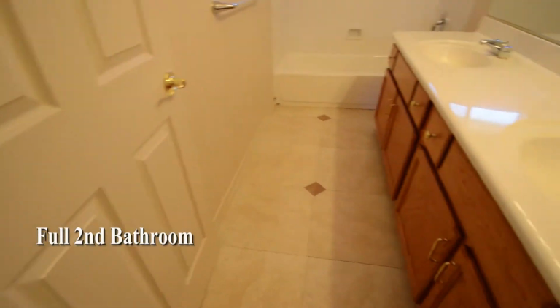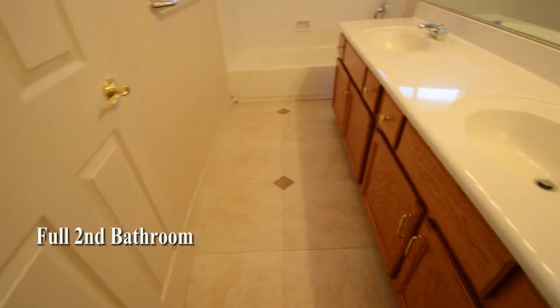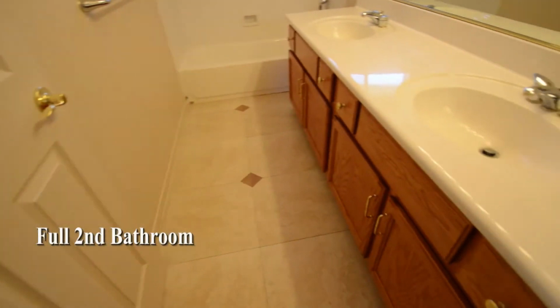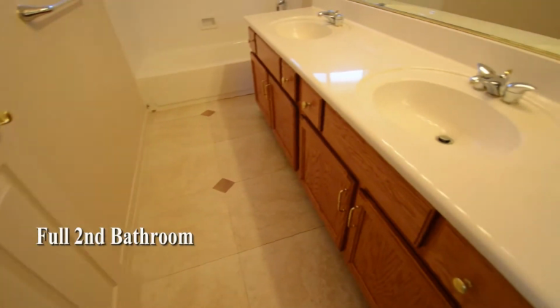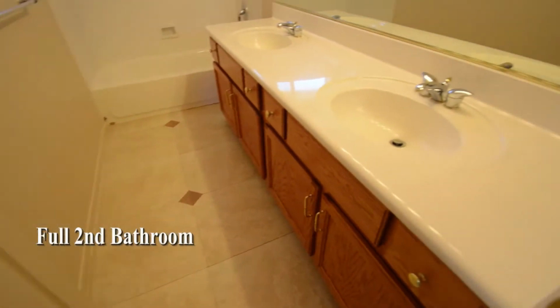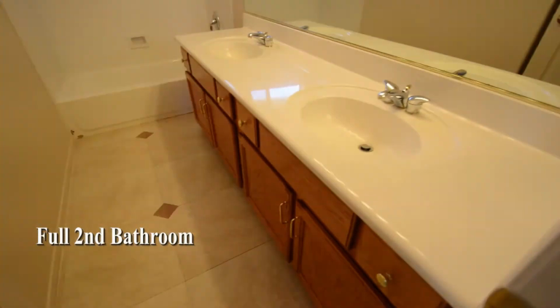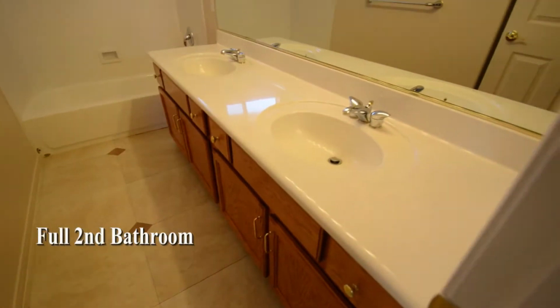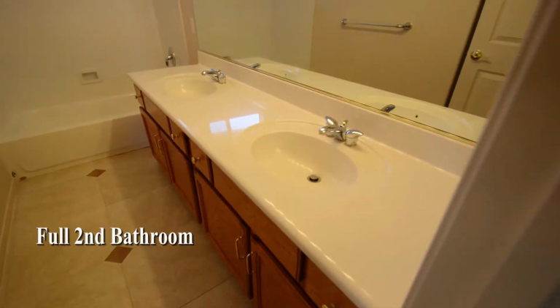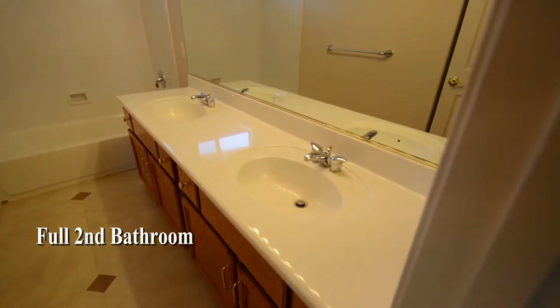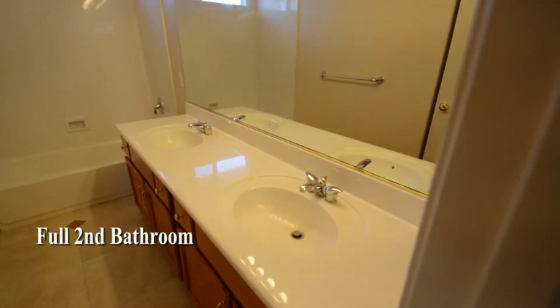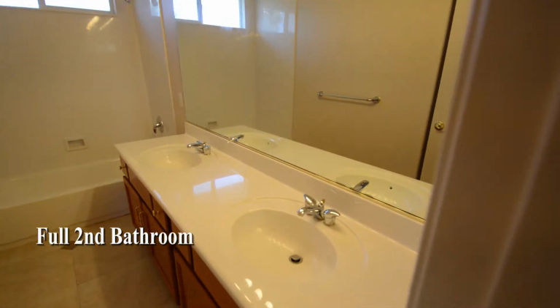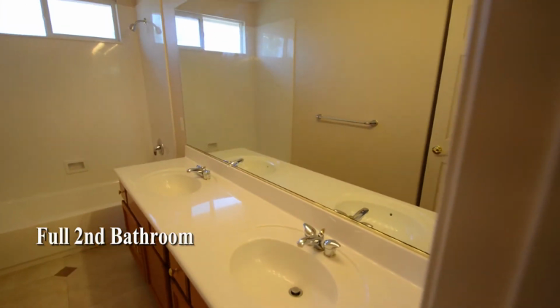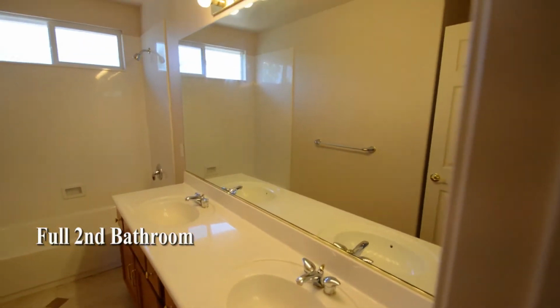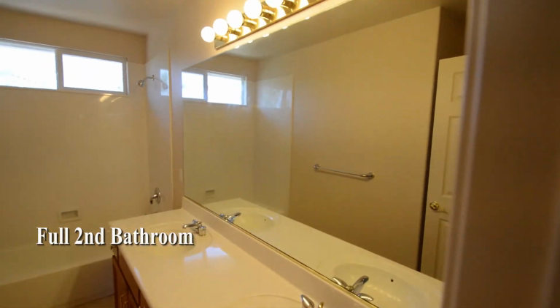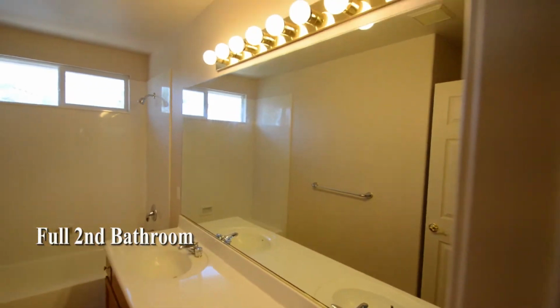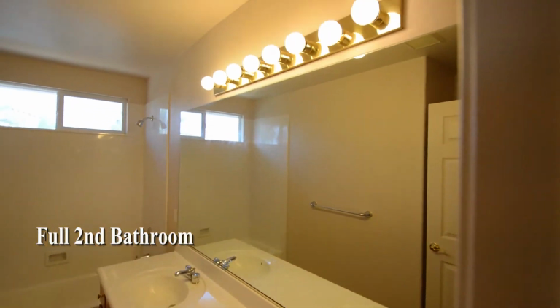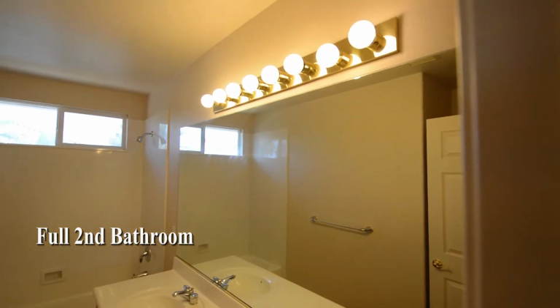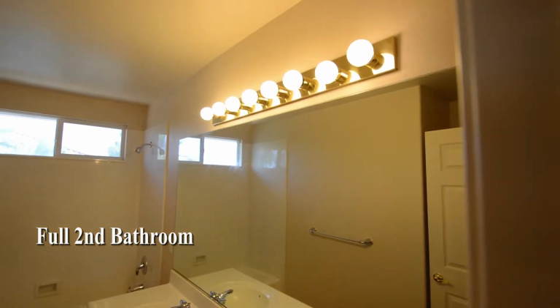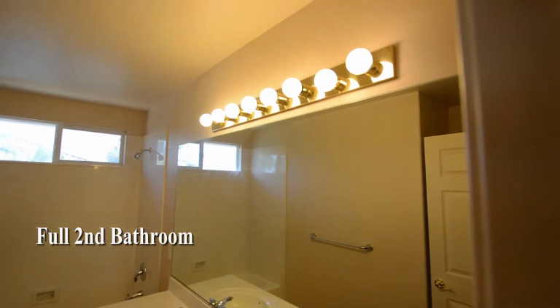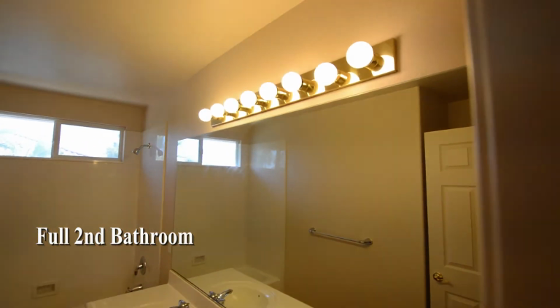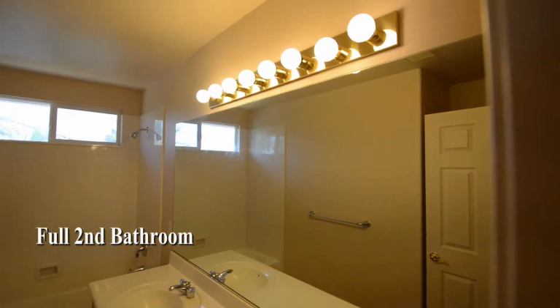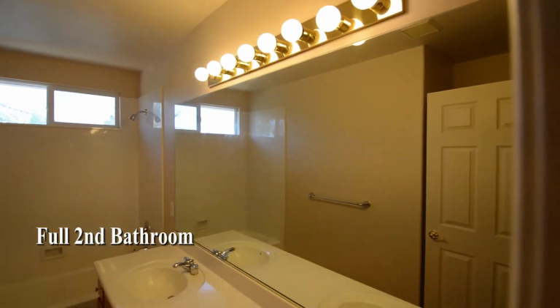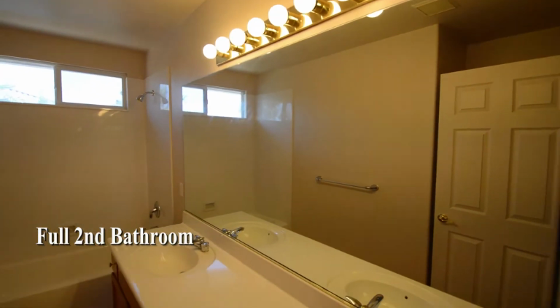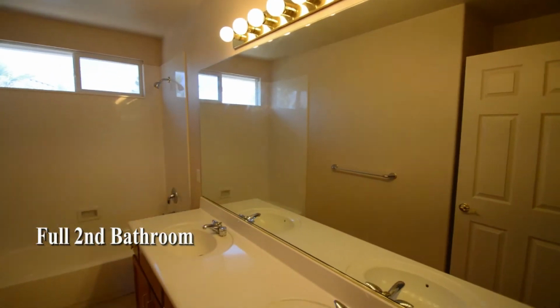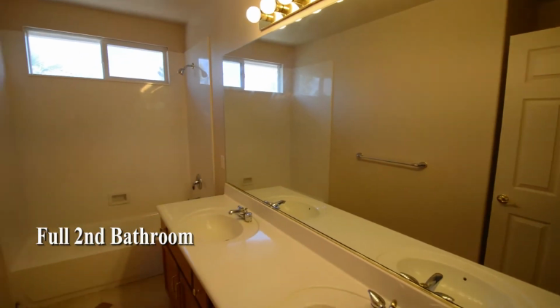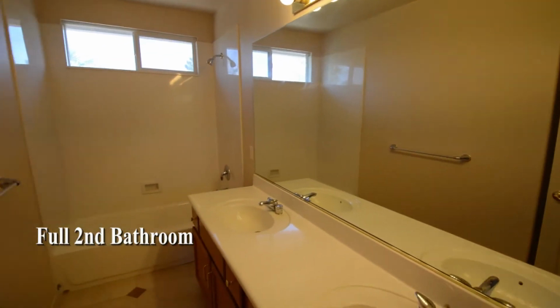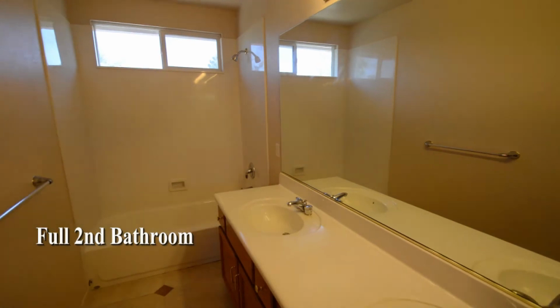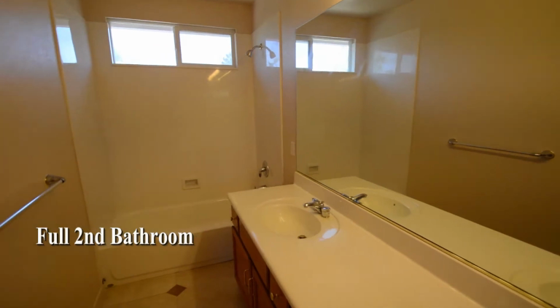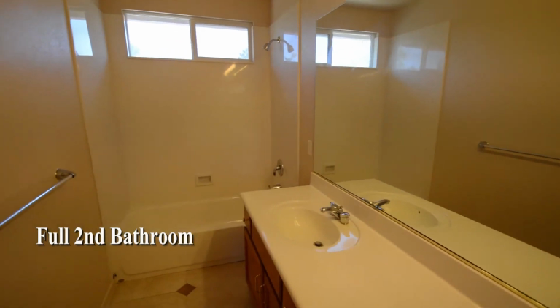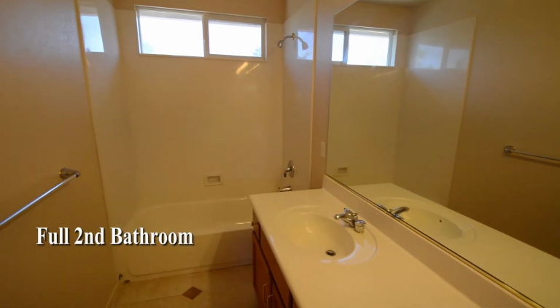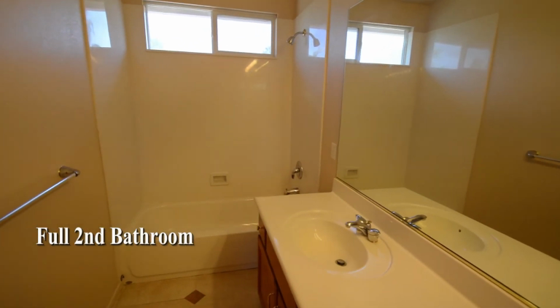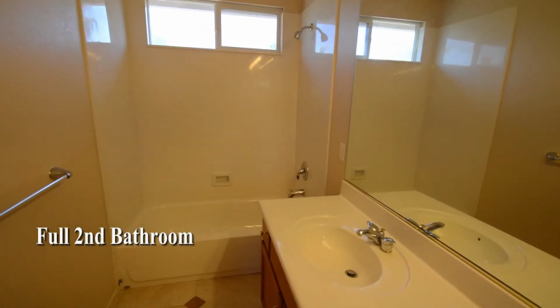The full second bathroom has a tile floor, double sink vanity, and a tub-shower combo.